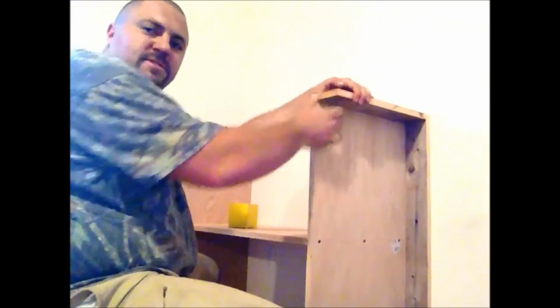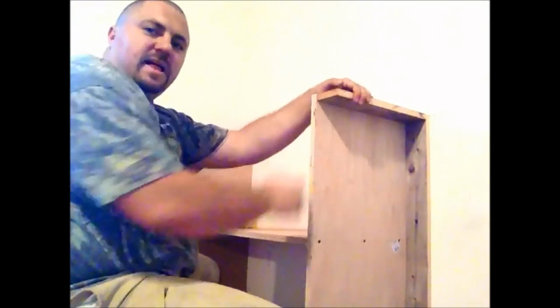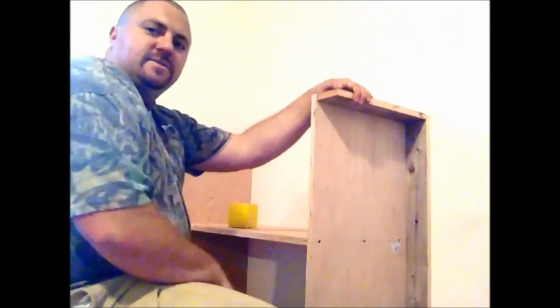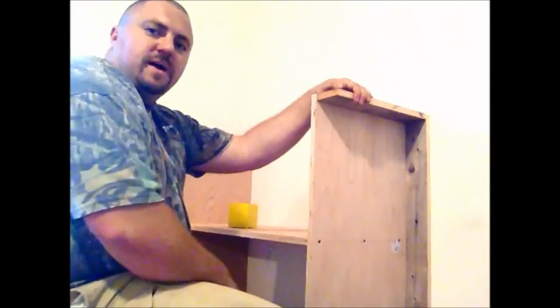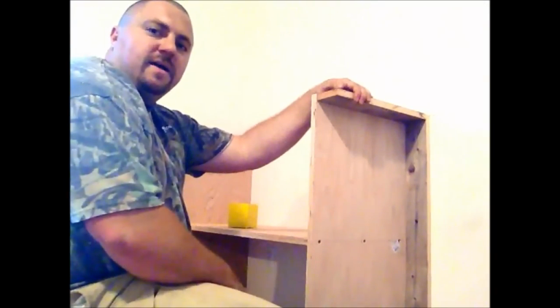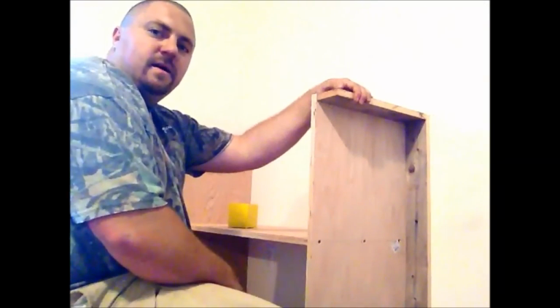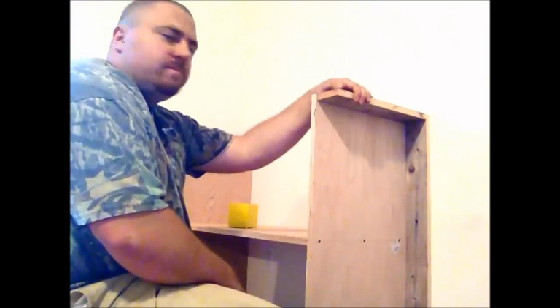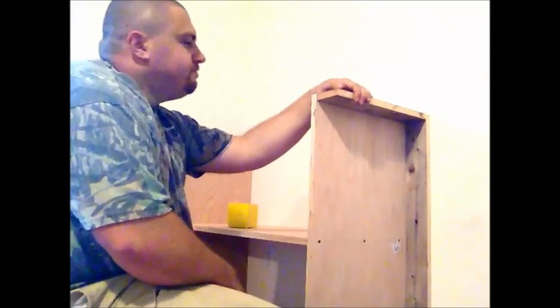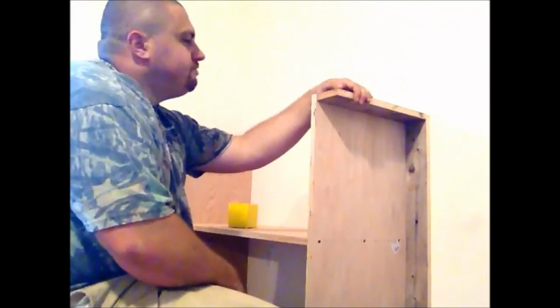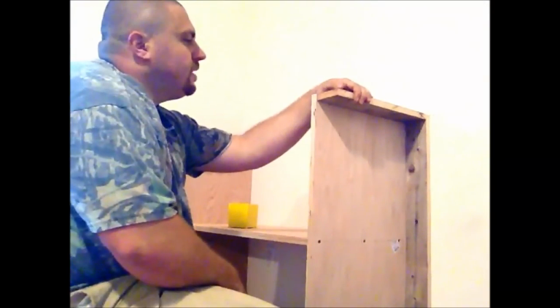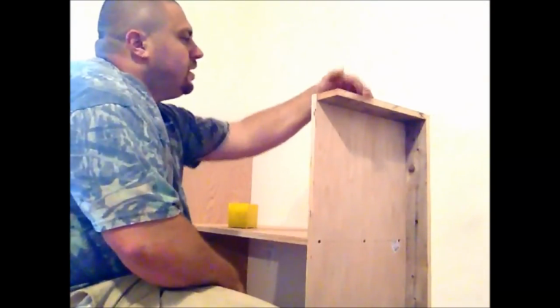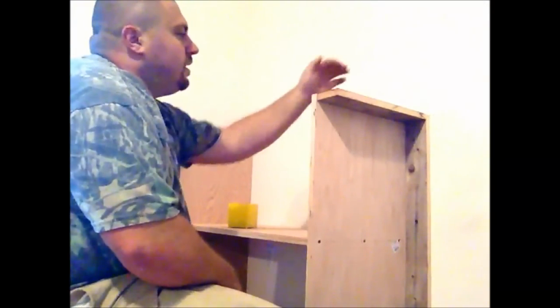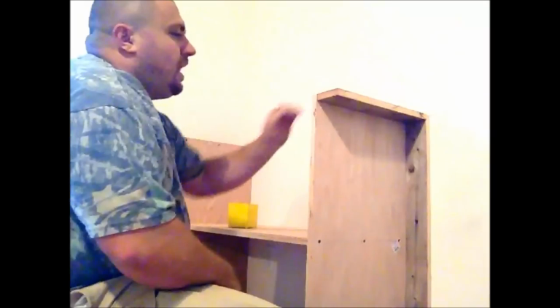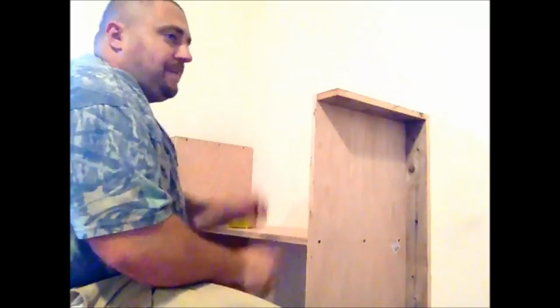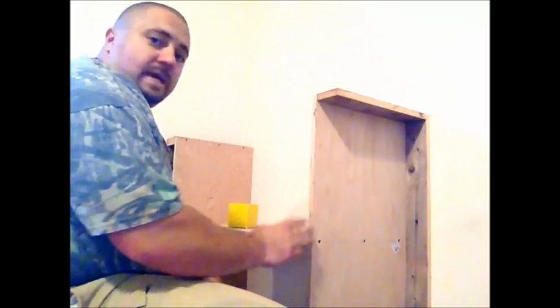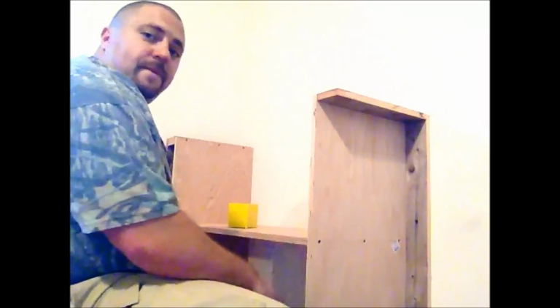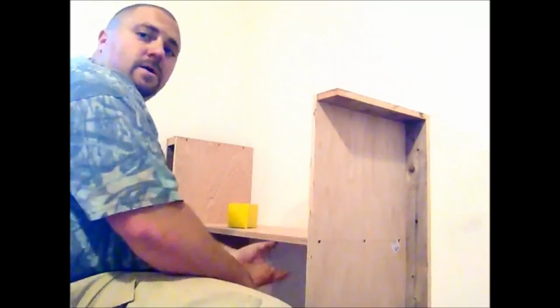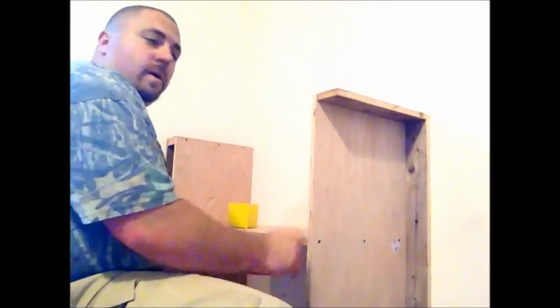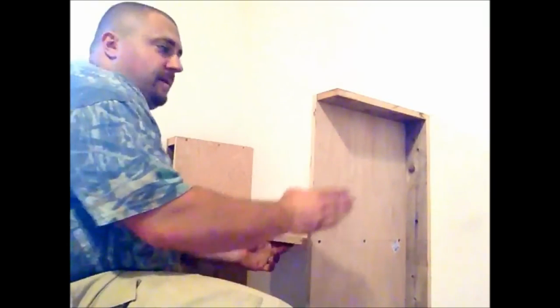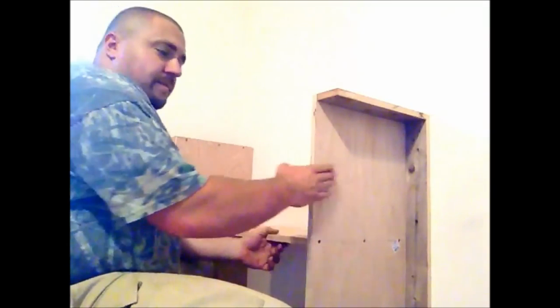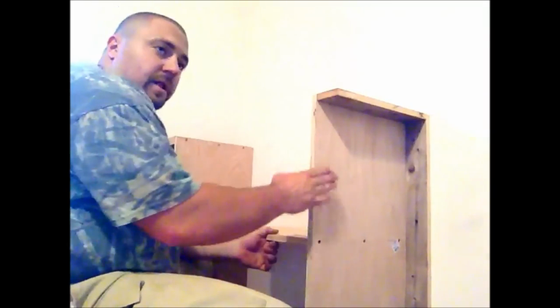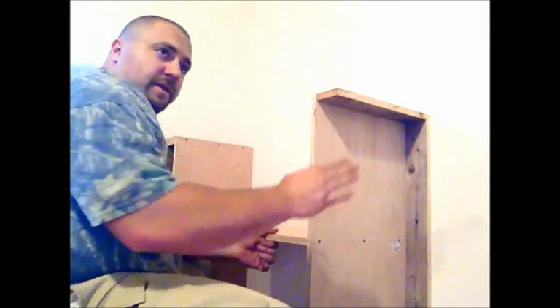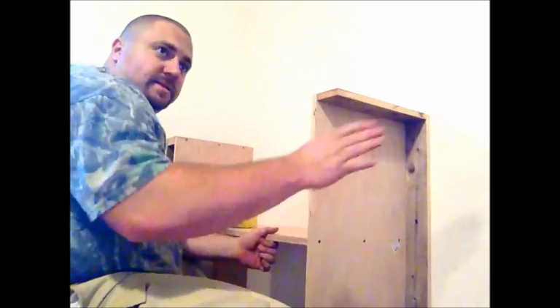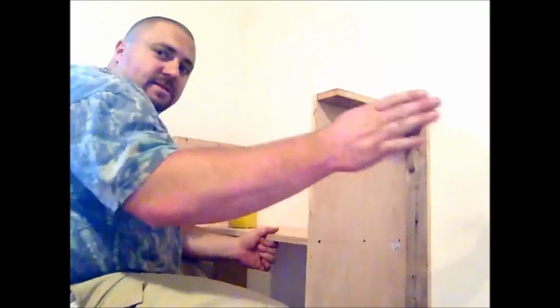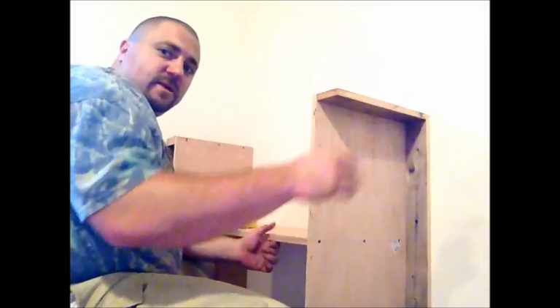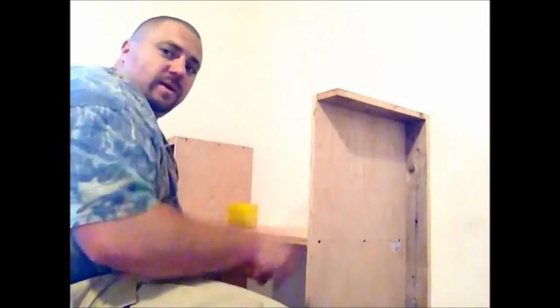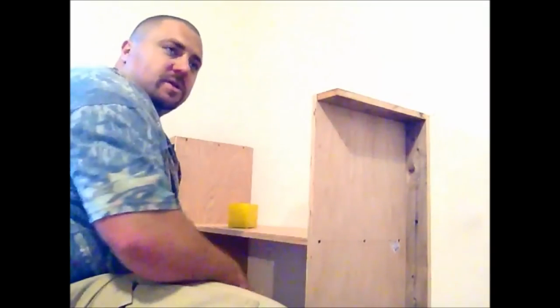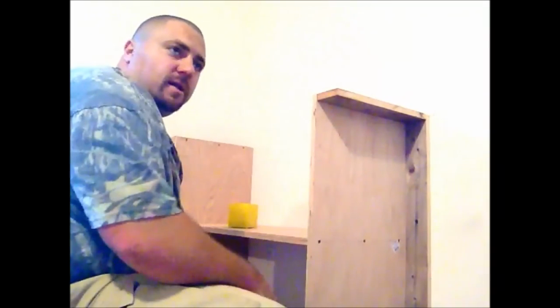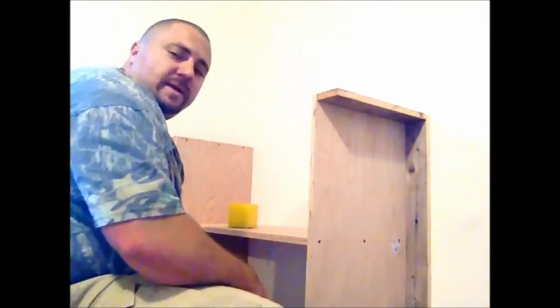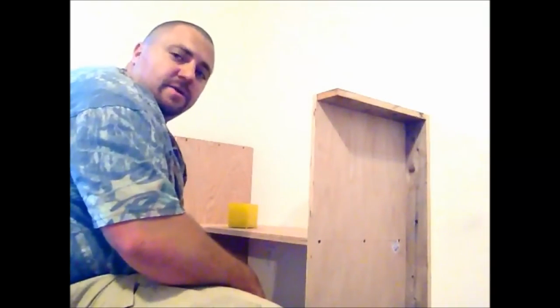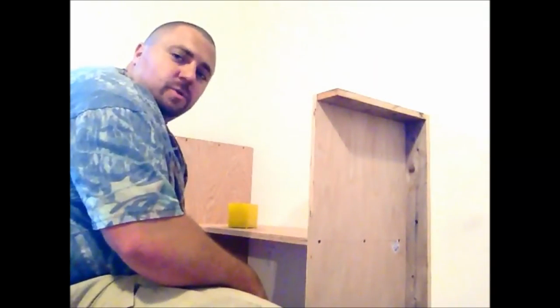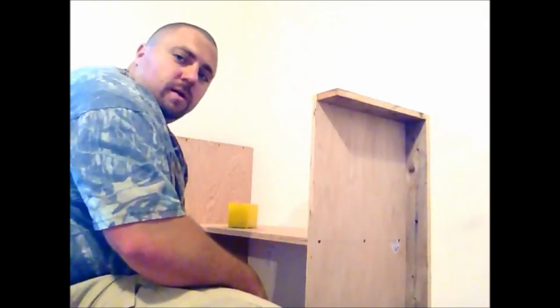Solid as a rock. Now I'm going to keep on going and building these in sequence all the way down this wall.